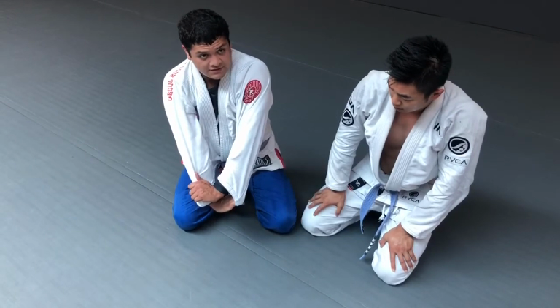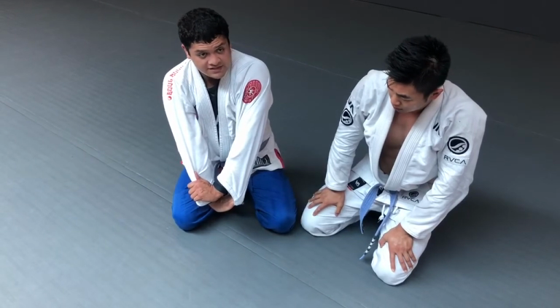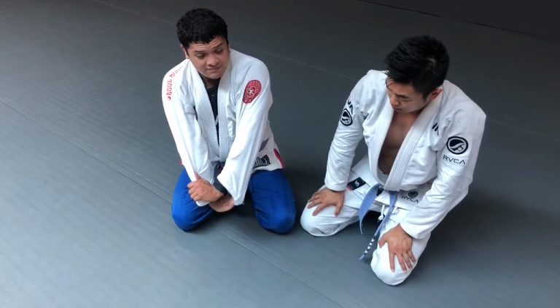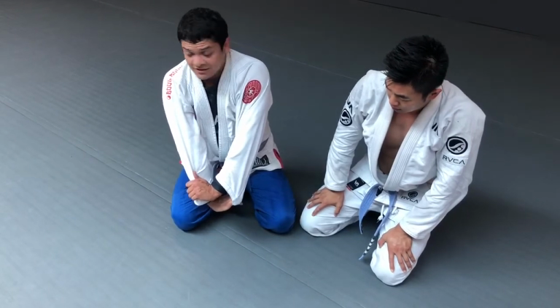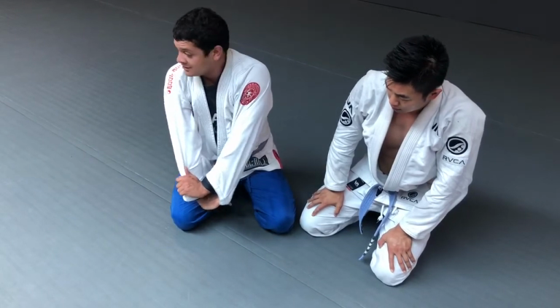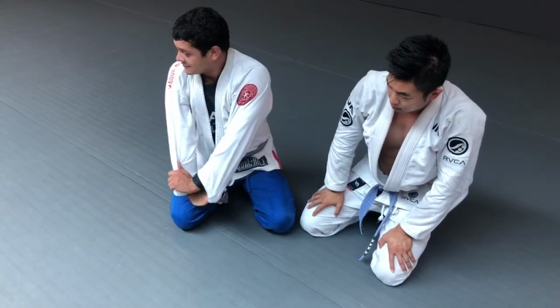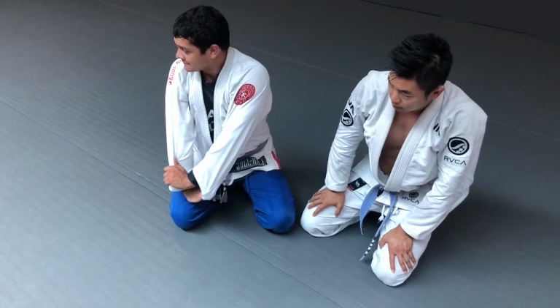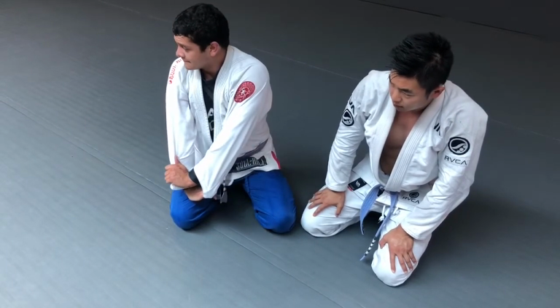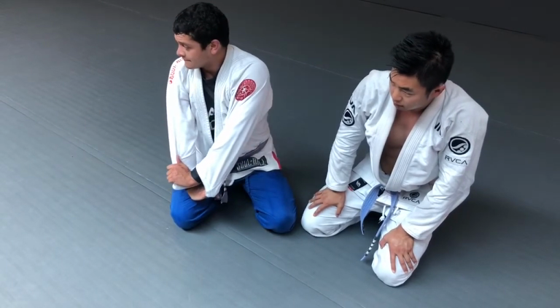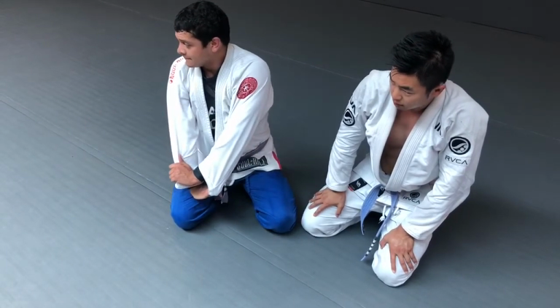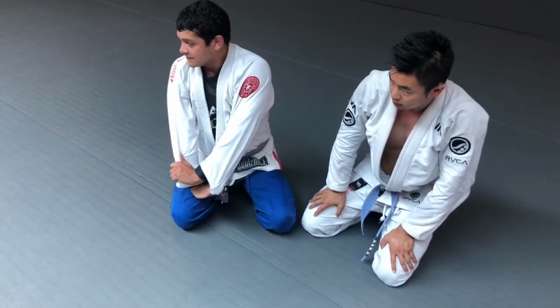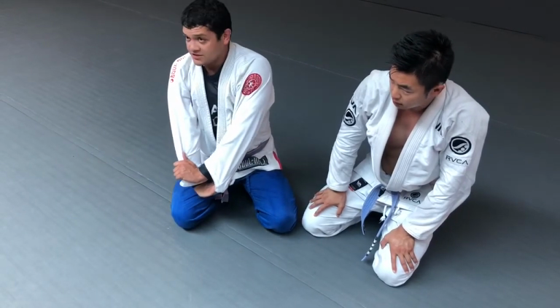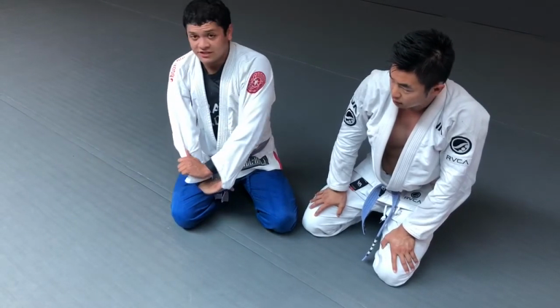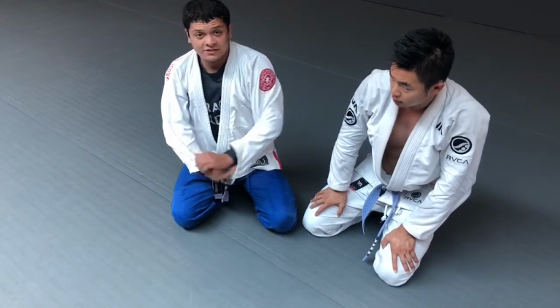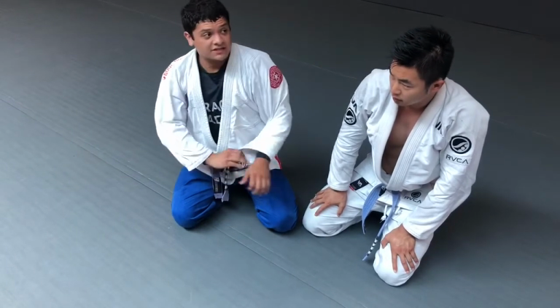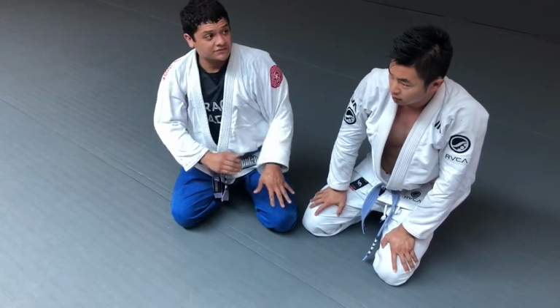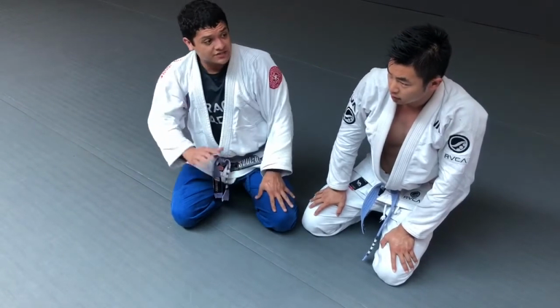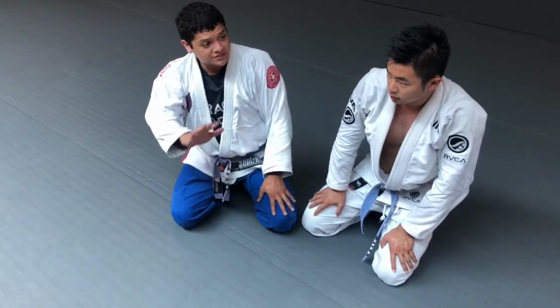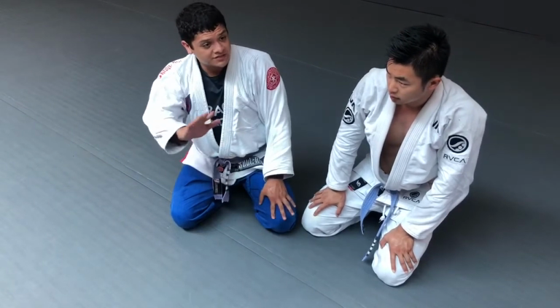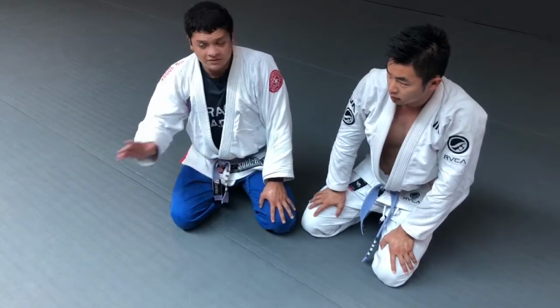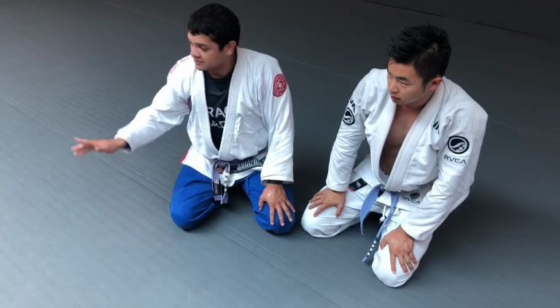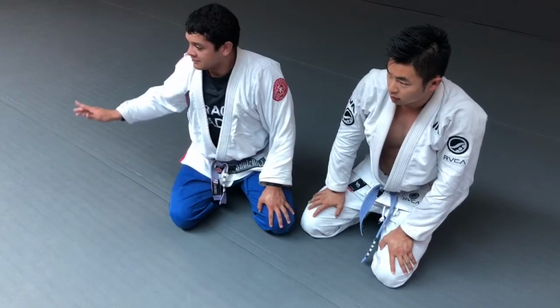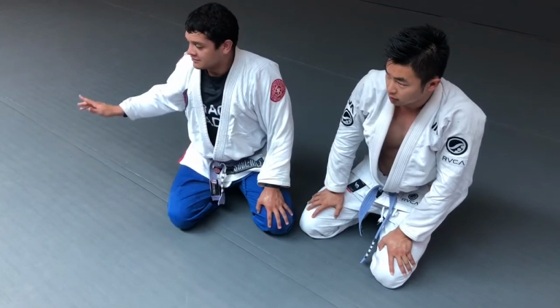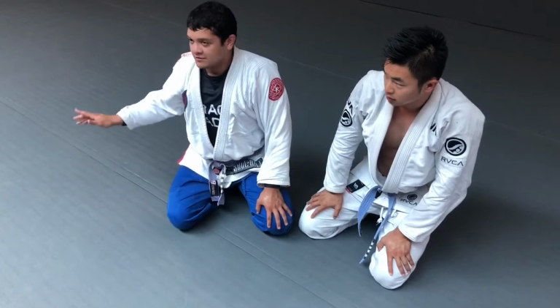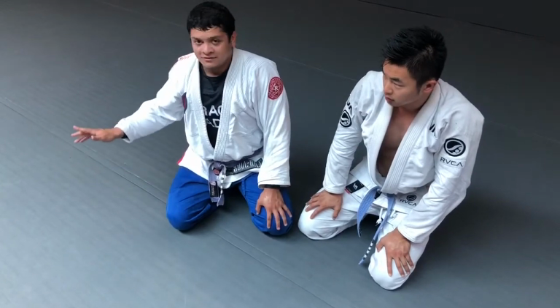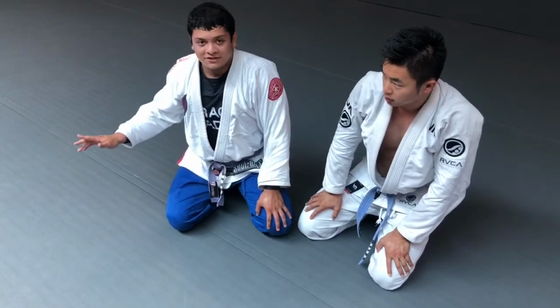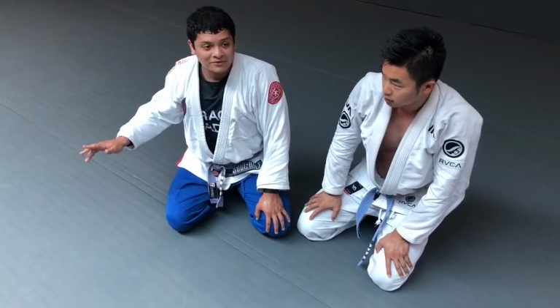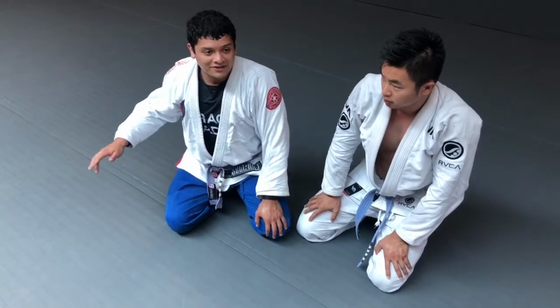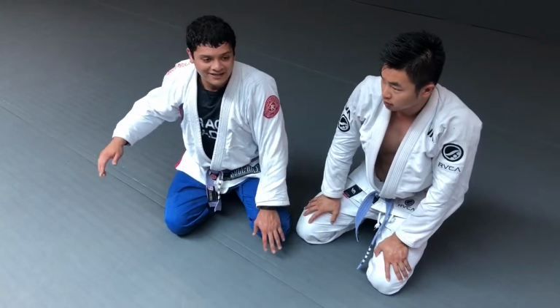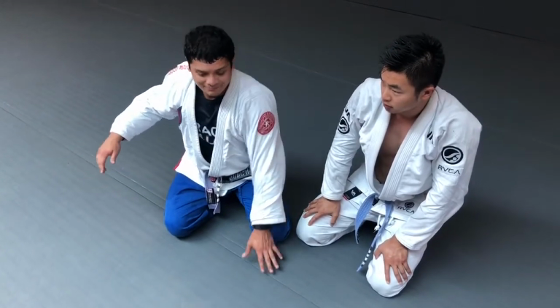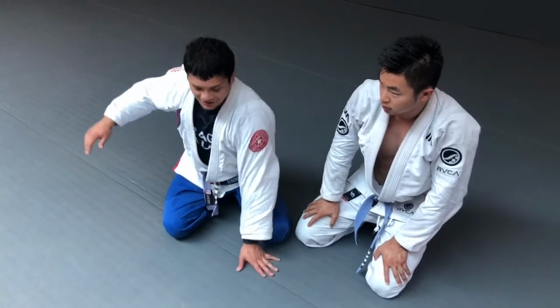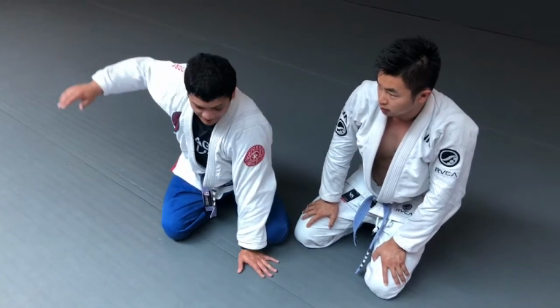You guys get it? Any questions? No? Alright, partner up.